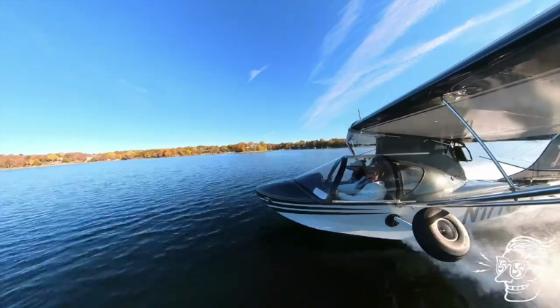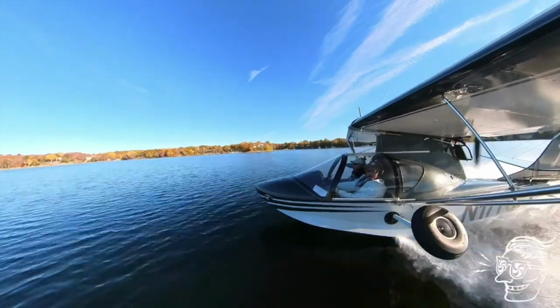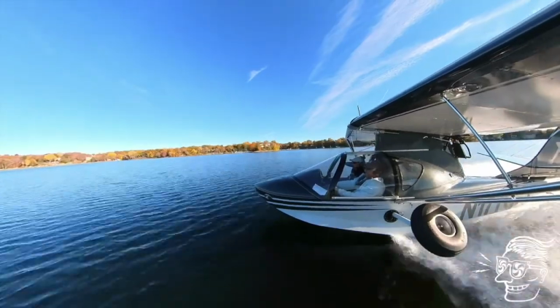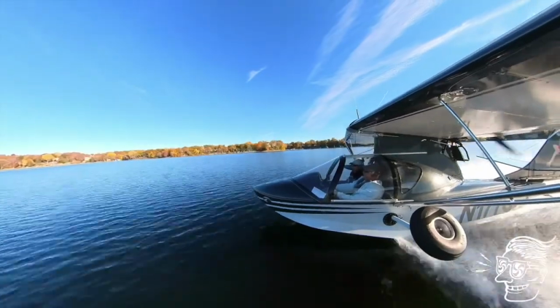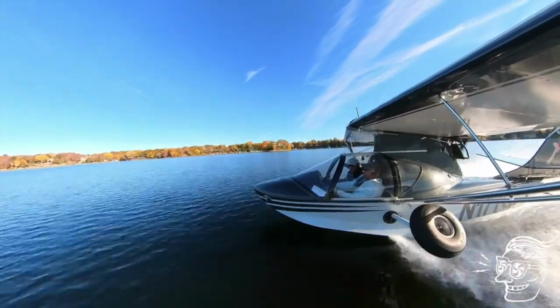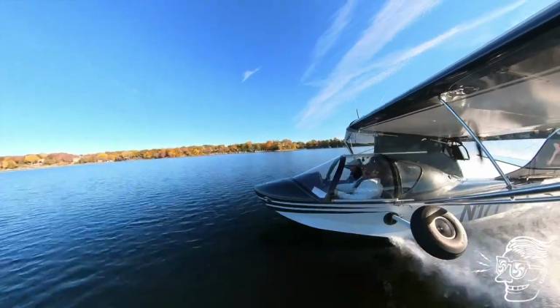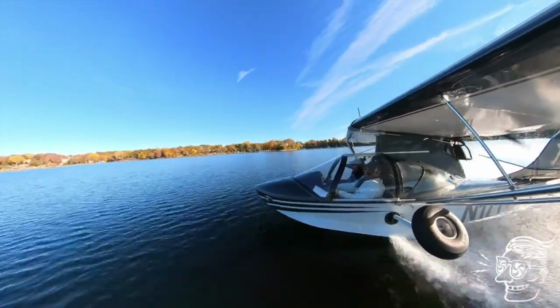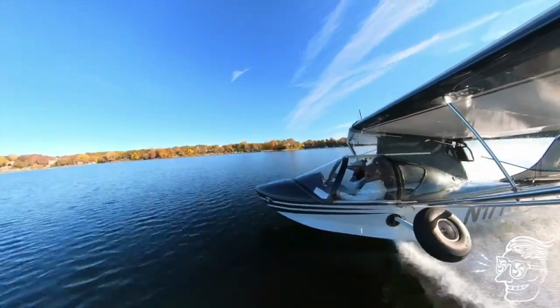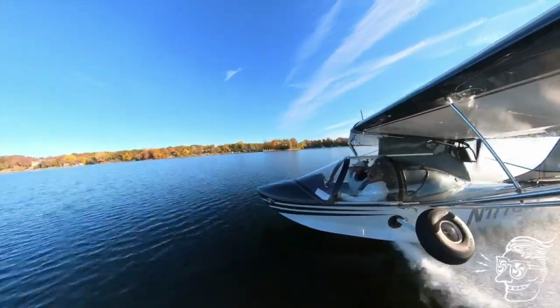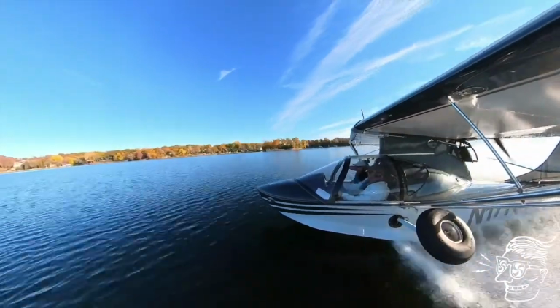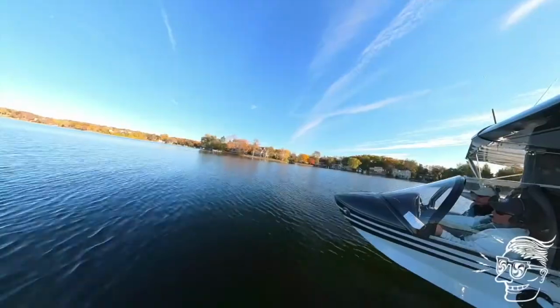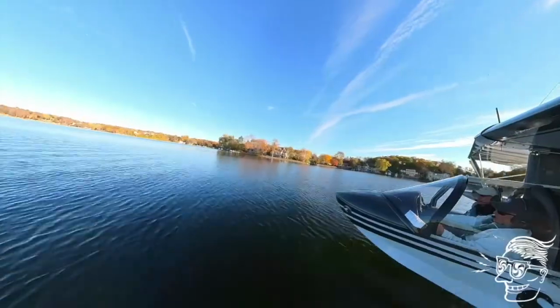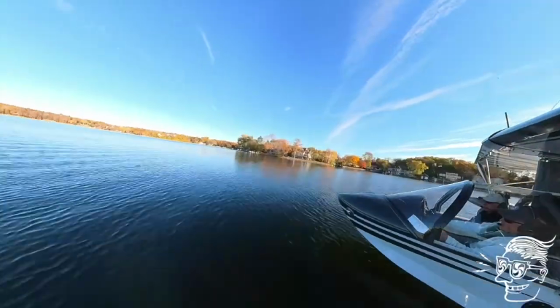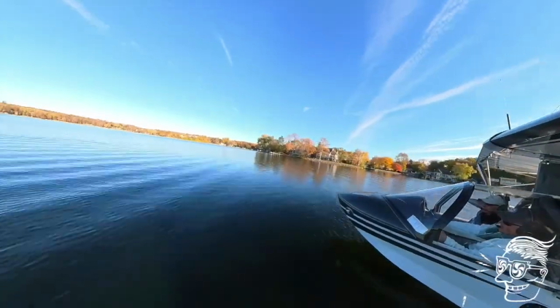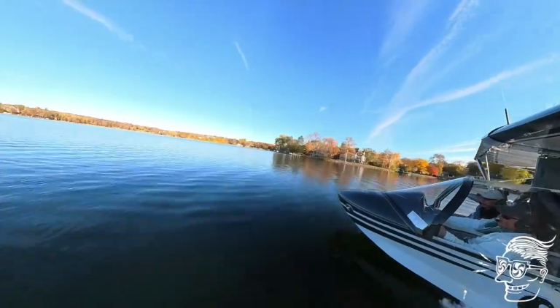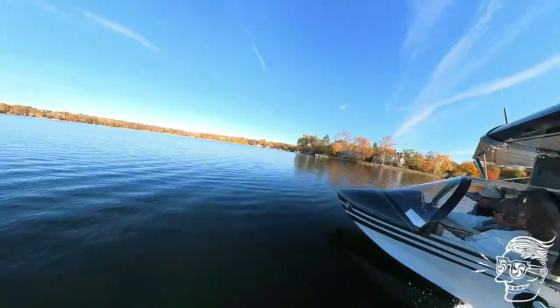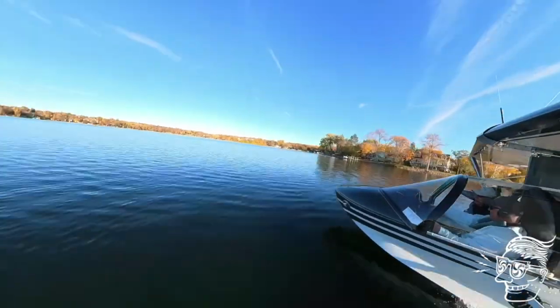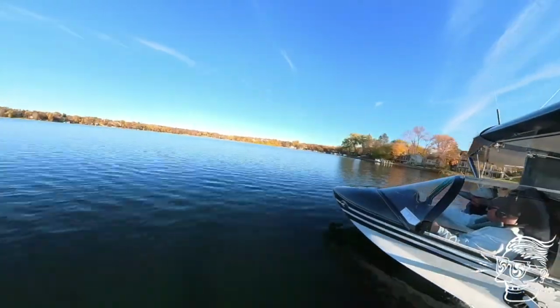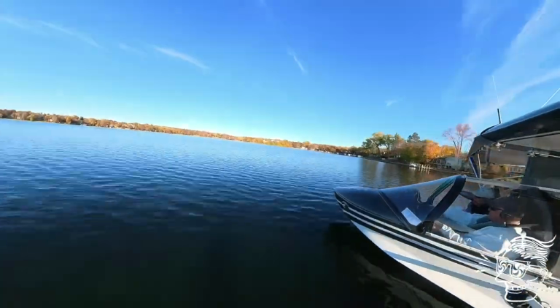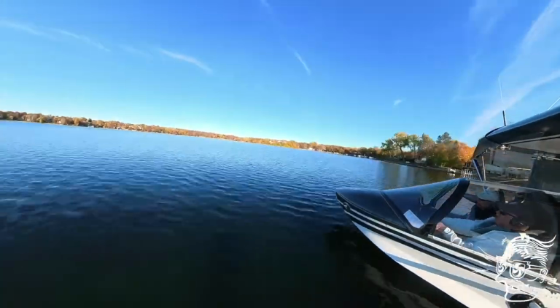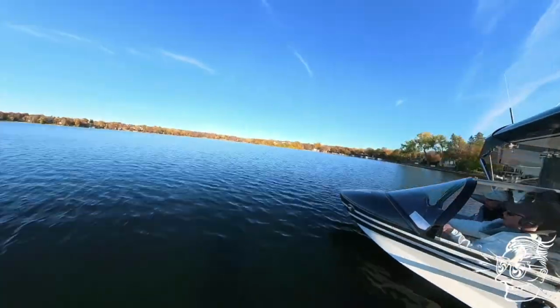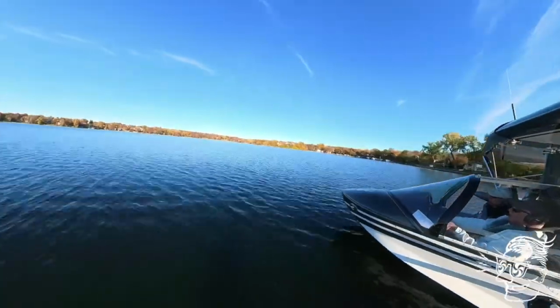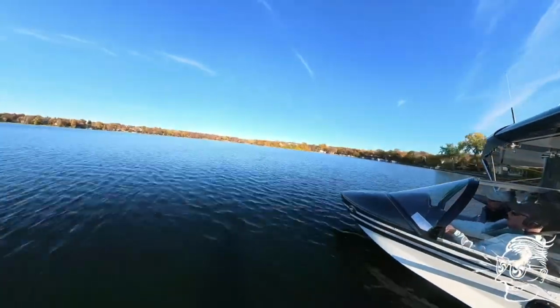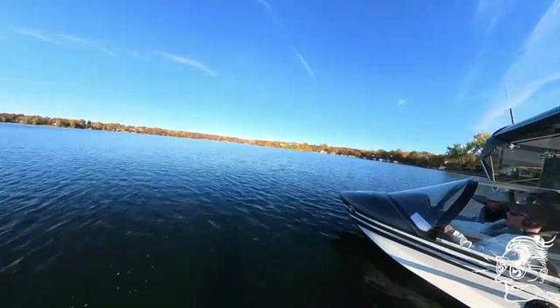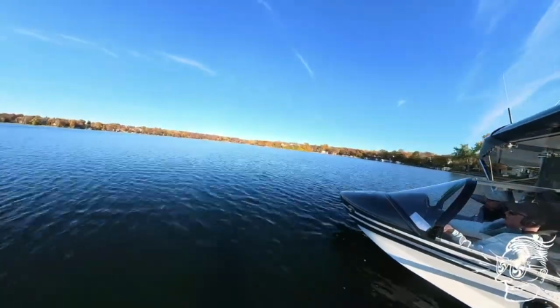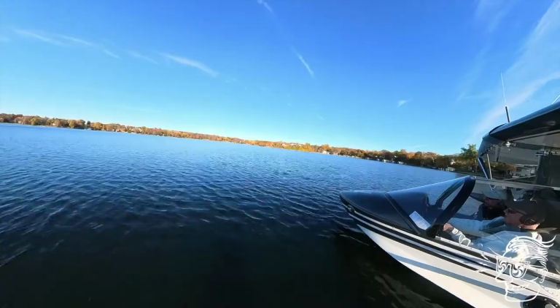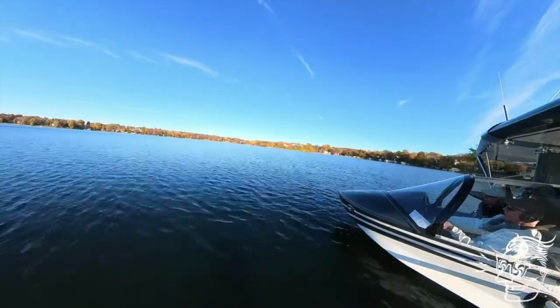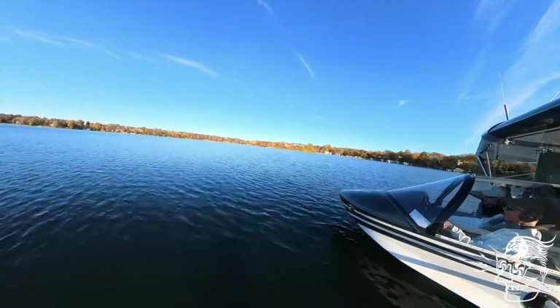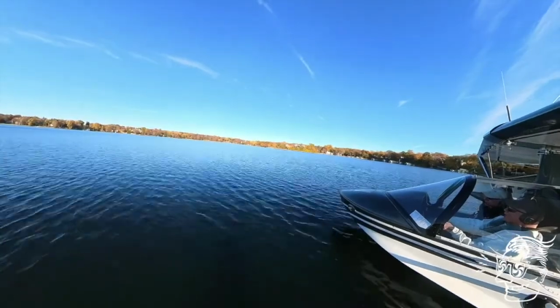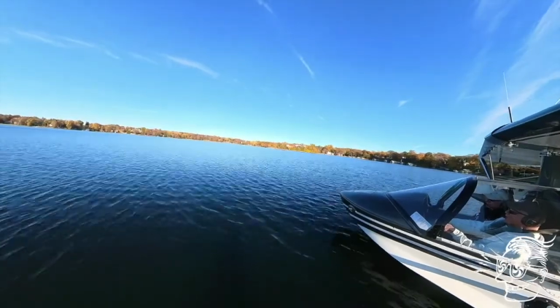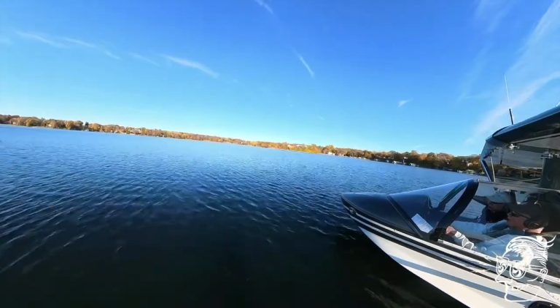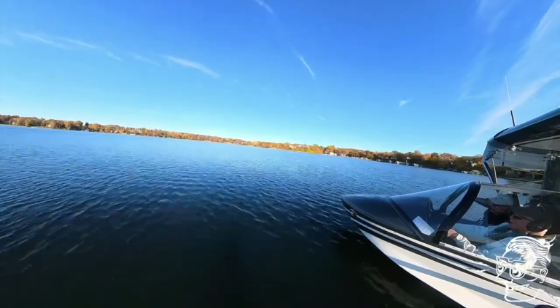After circling a couple times, we take off and head back north towards the Yacht Club.